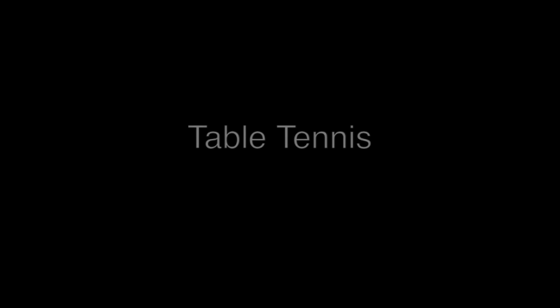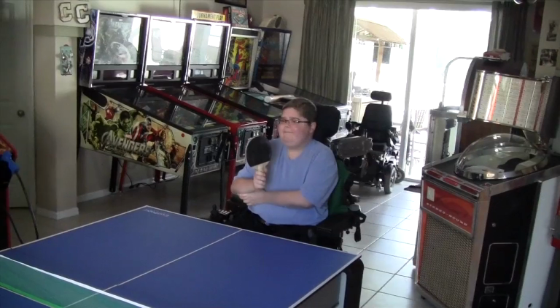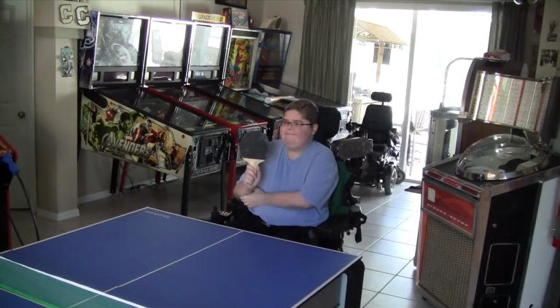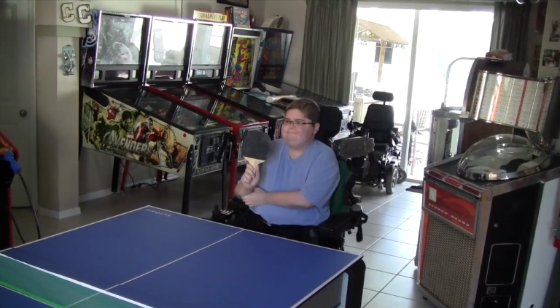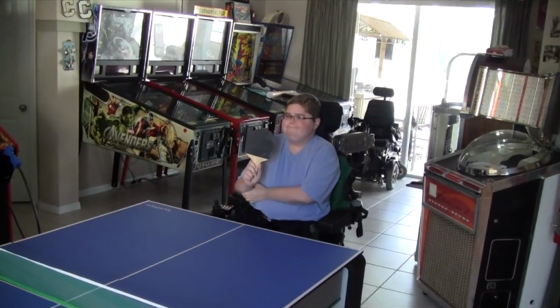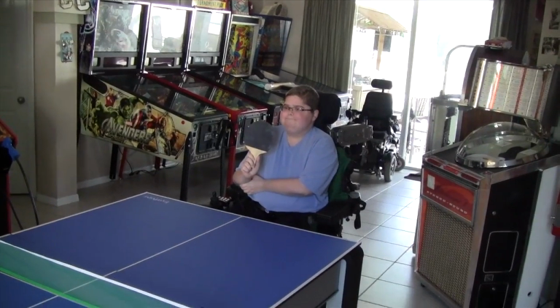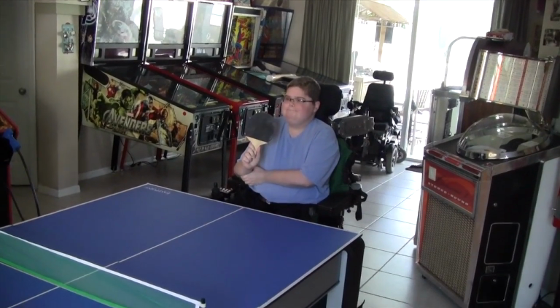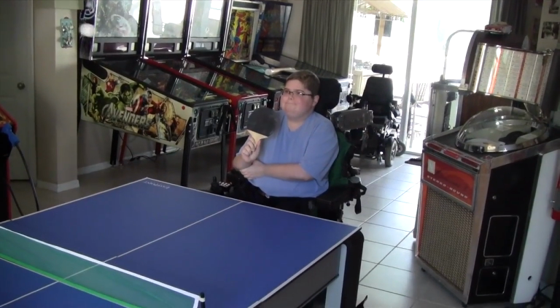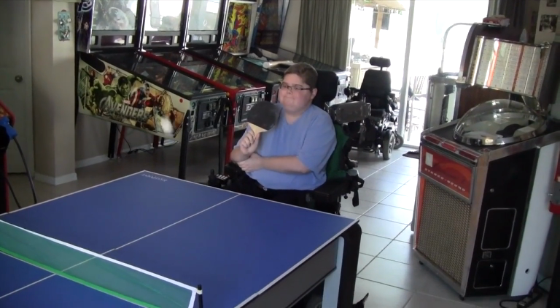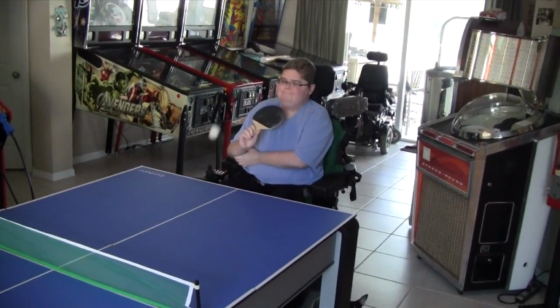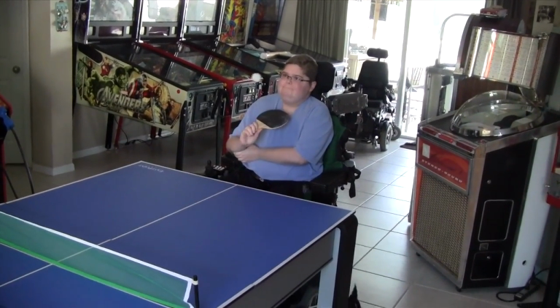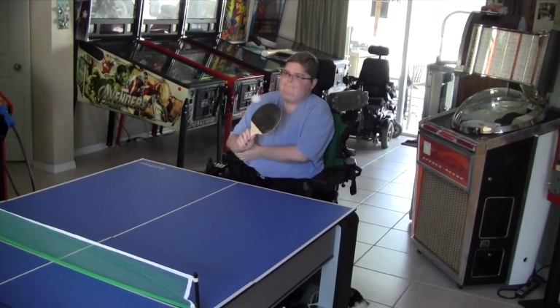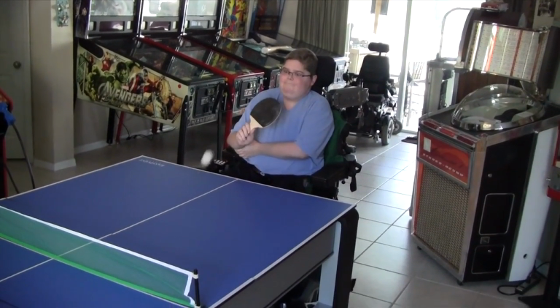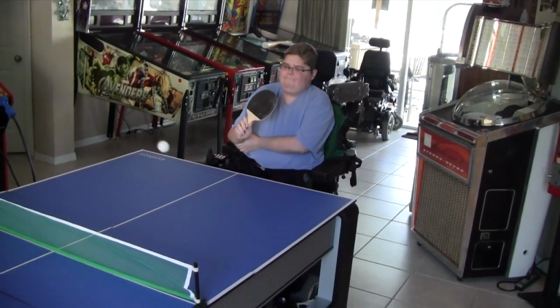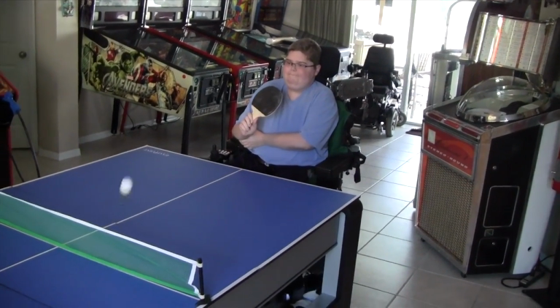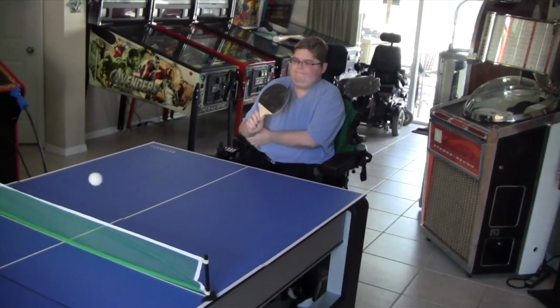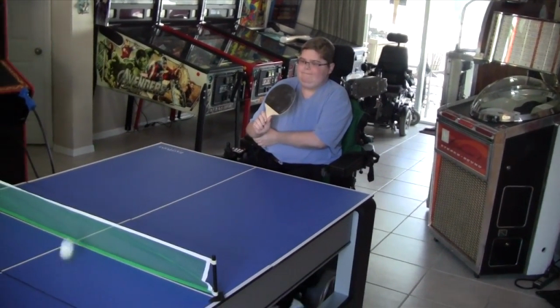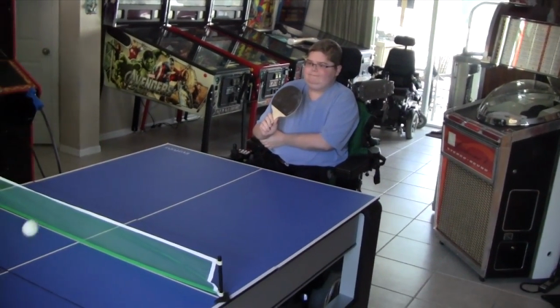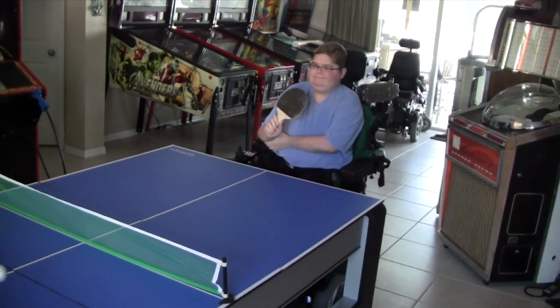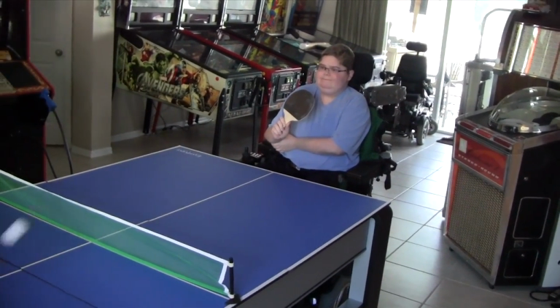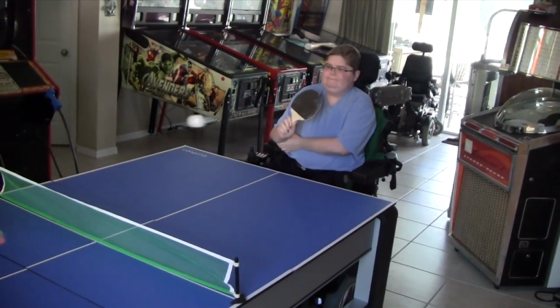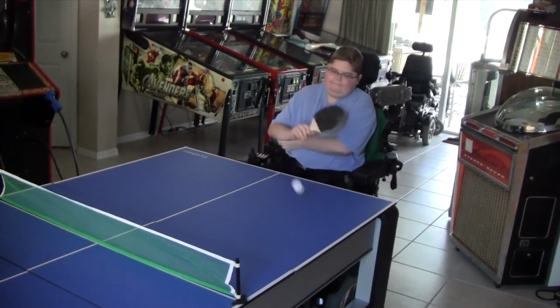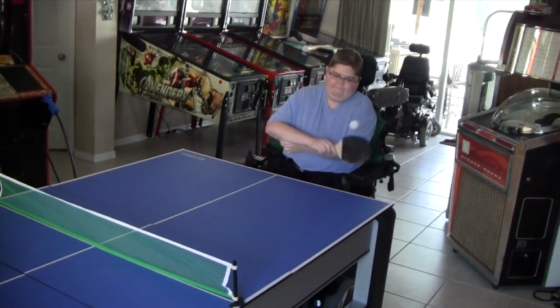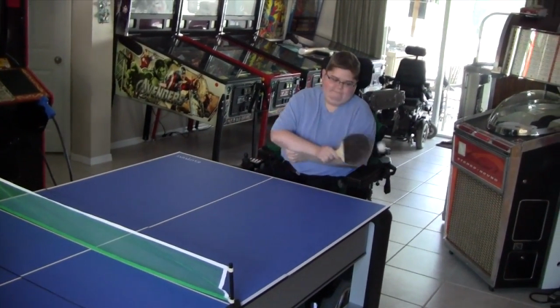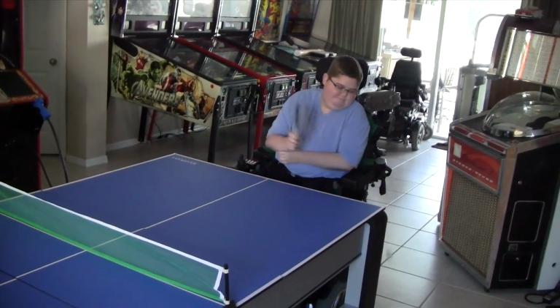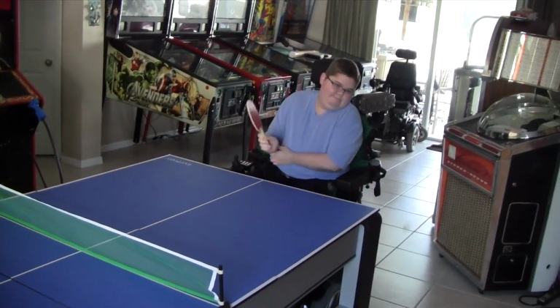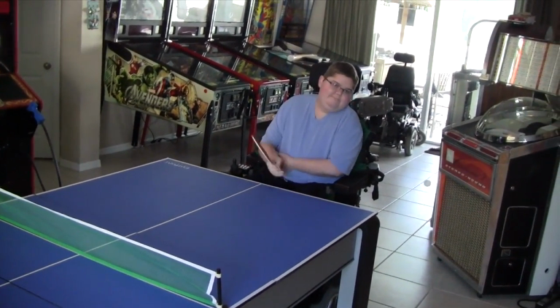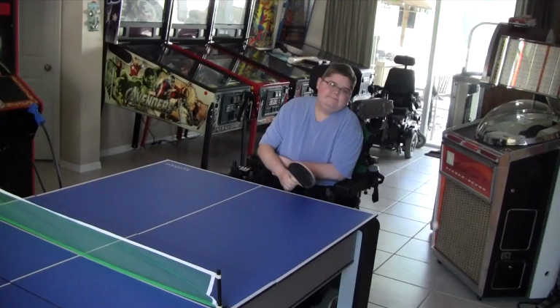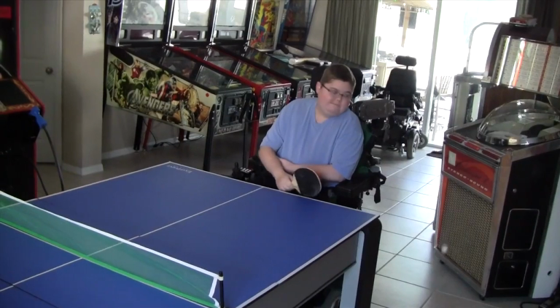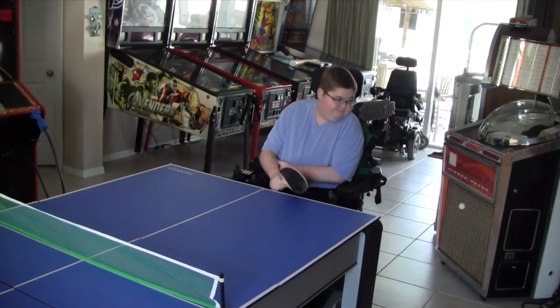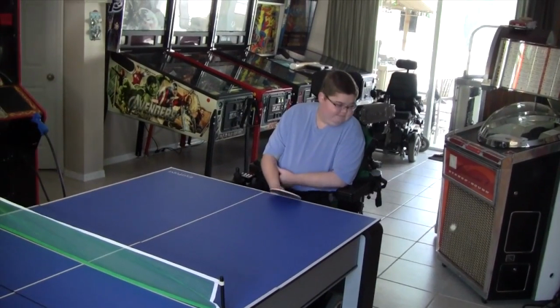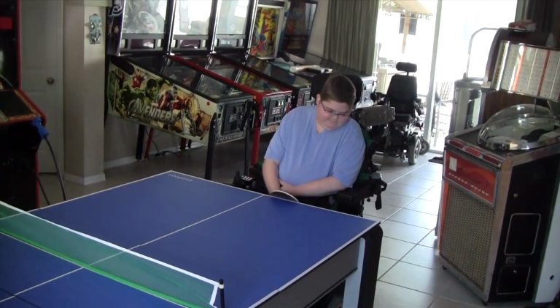He's trying to support his hand with his other hand, play ping pong, and he is jogging.